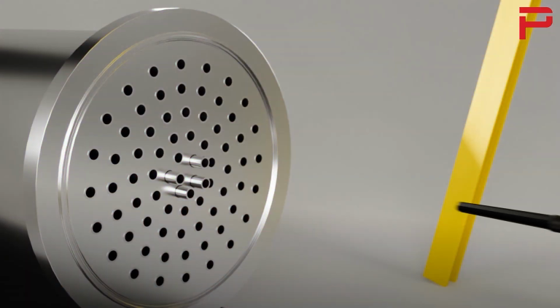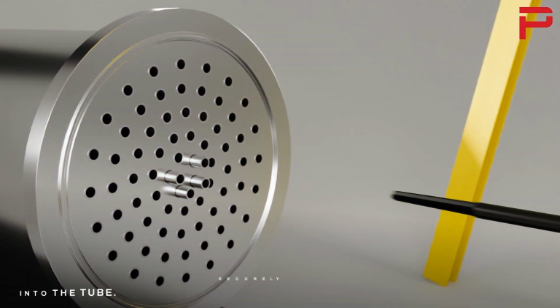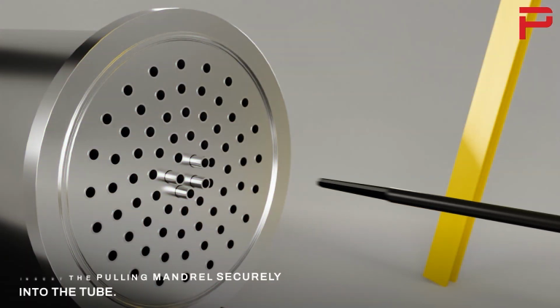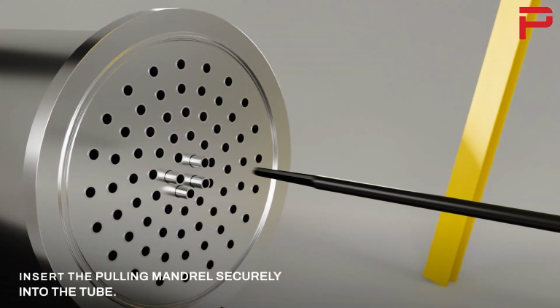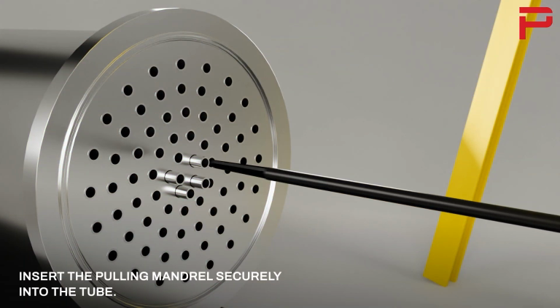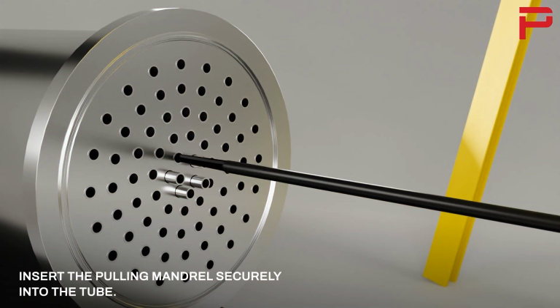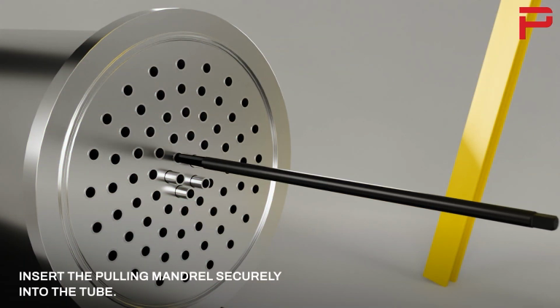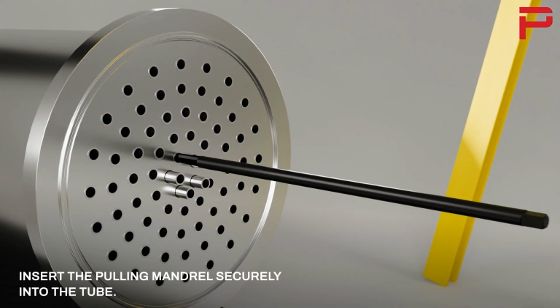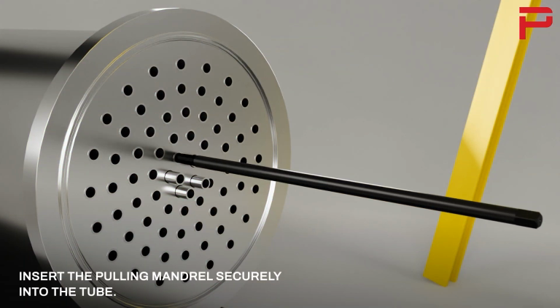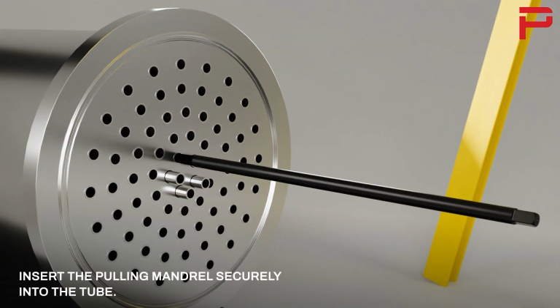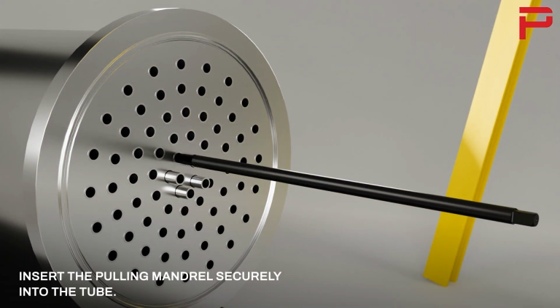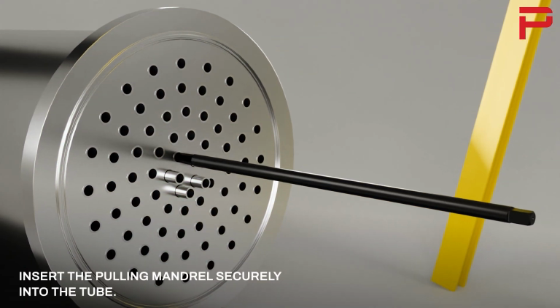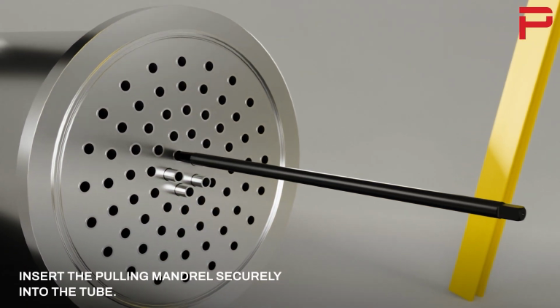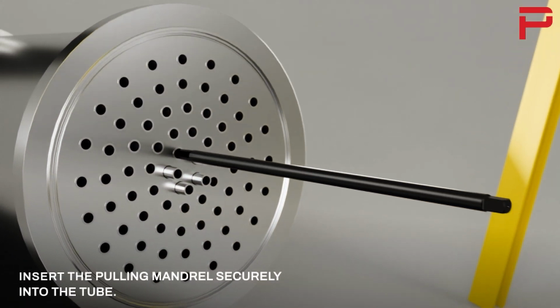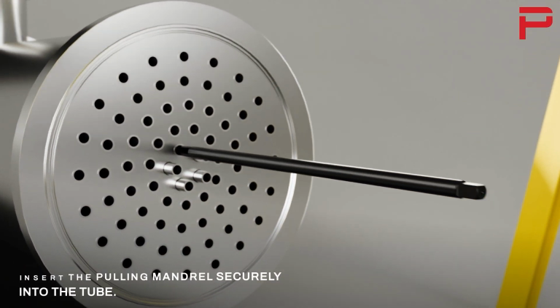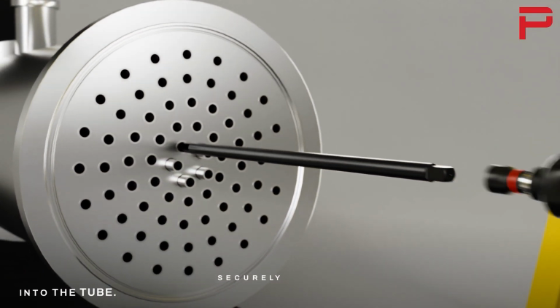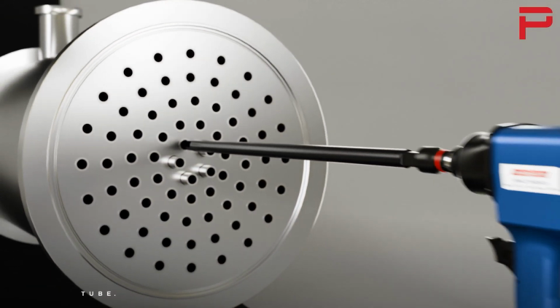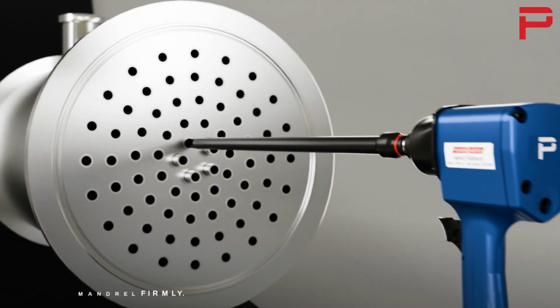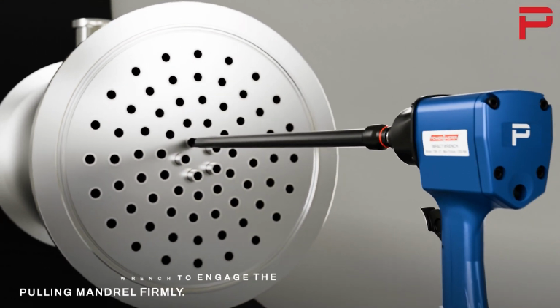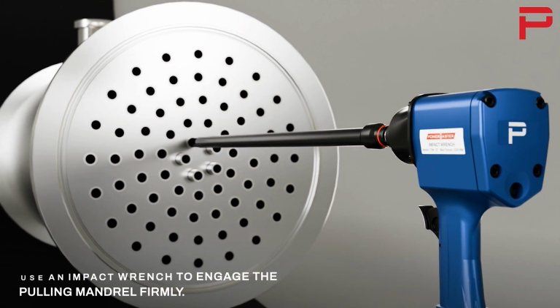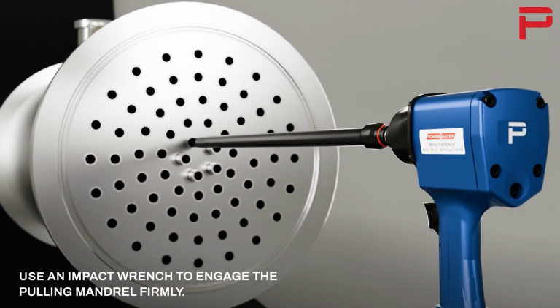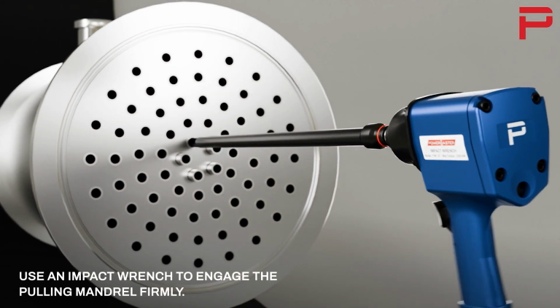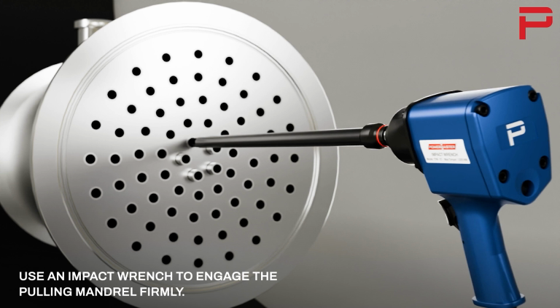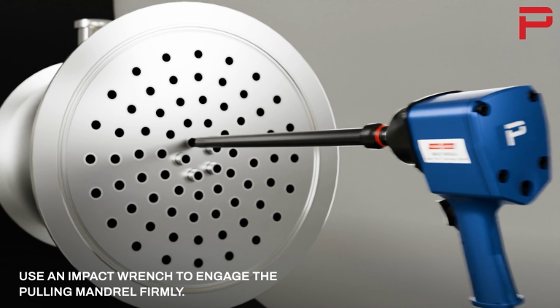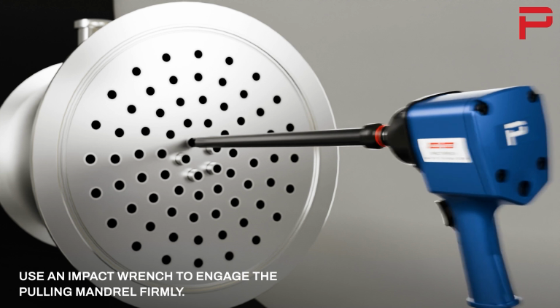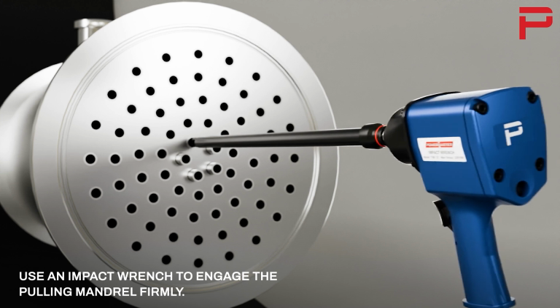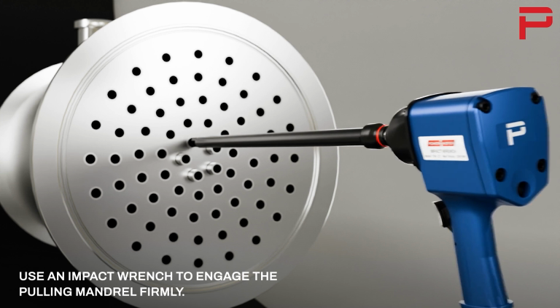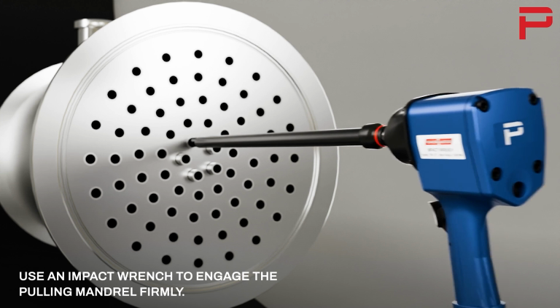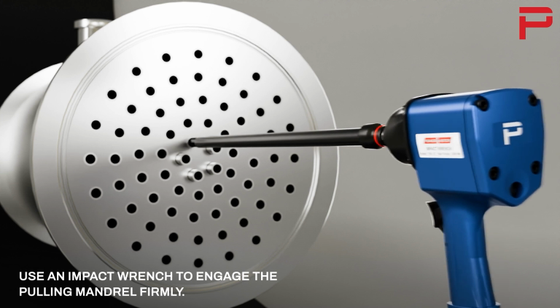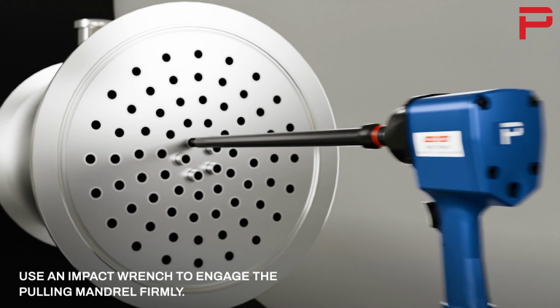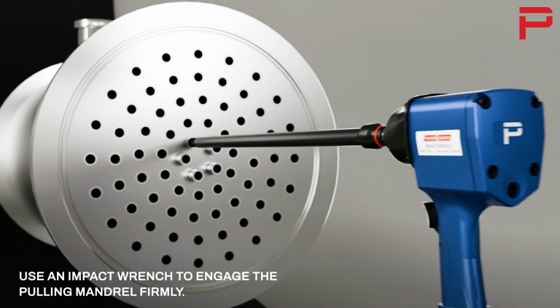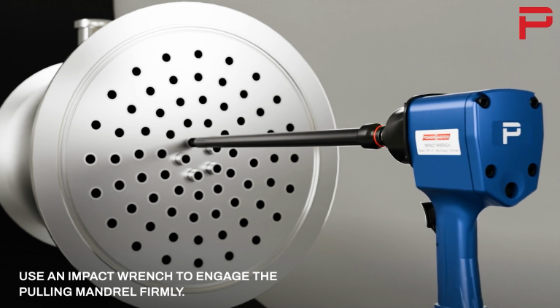Insert the pulling mandrel securely into the tube. Use an impact wrench to engage the pulling mandrel firmly.